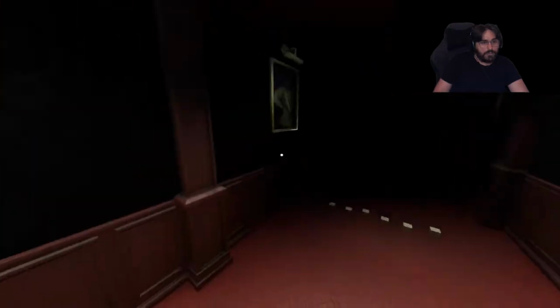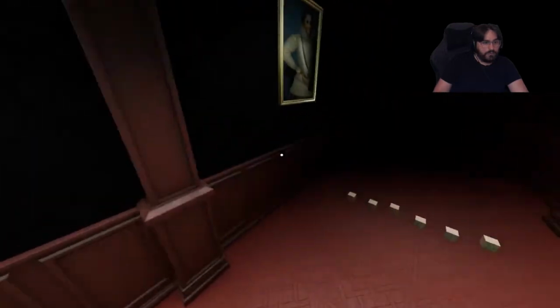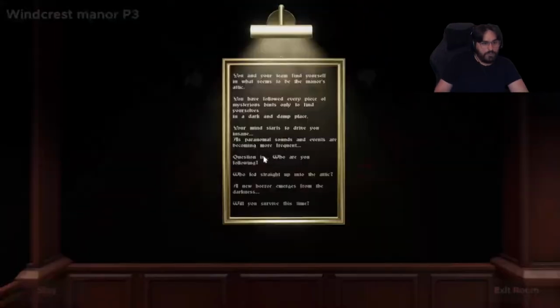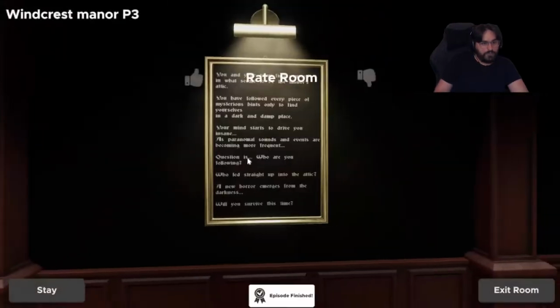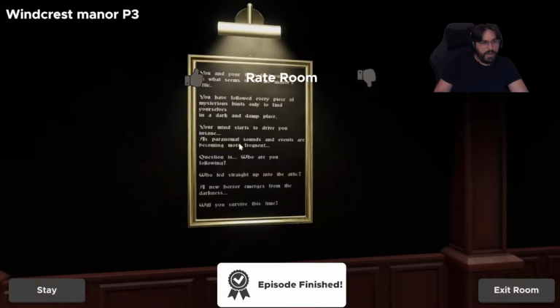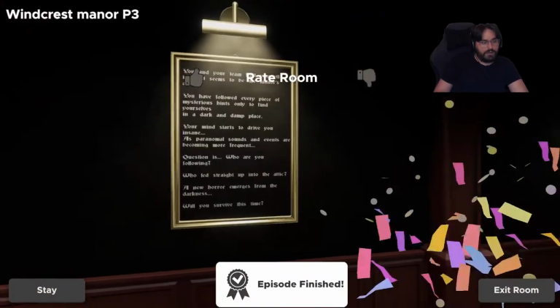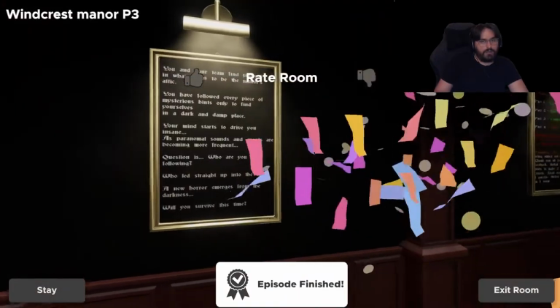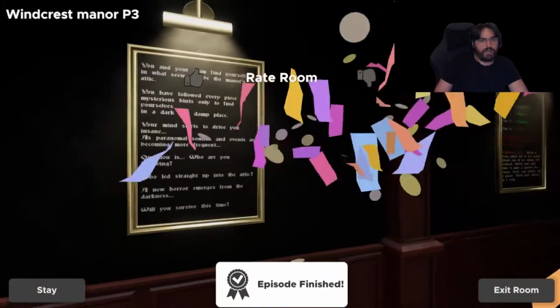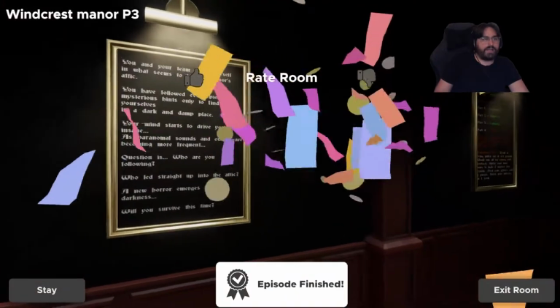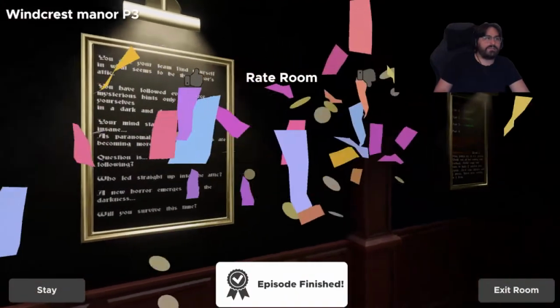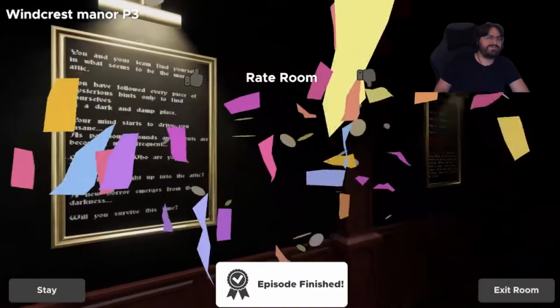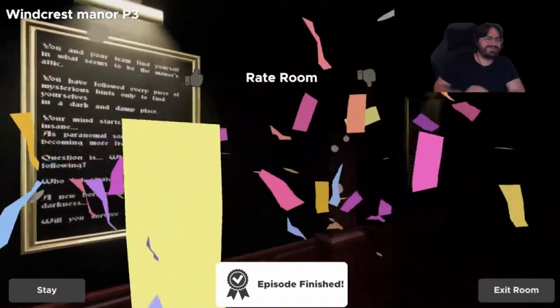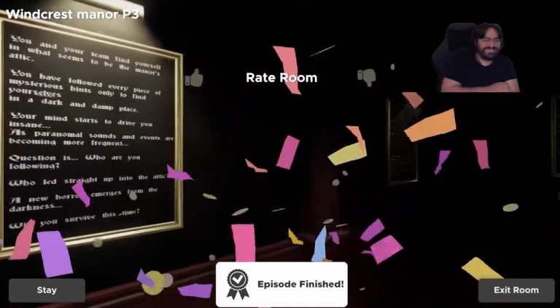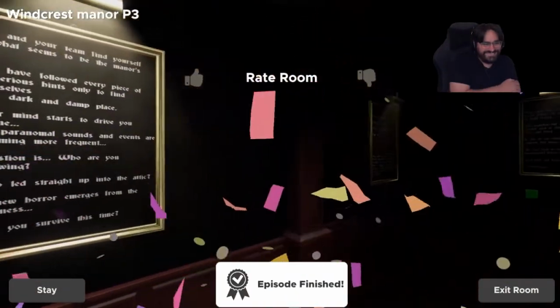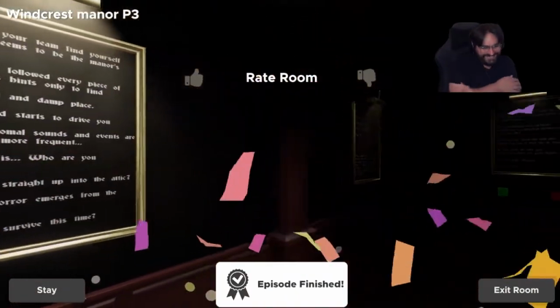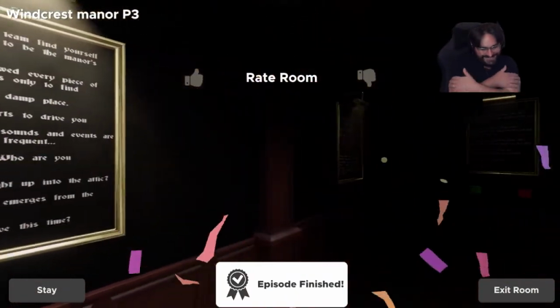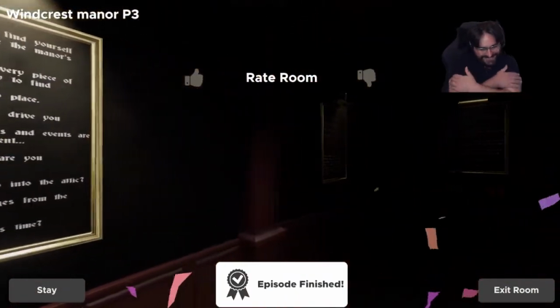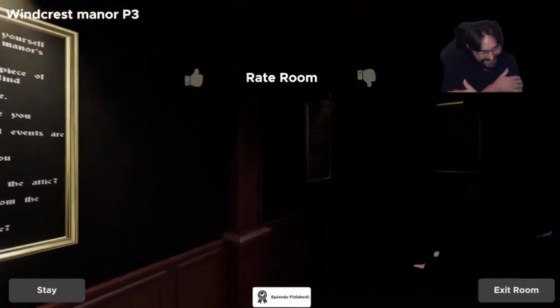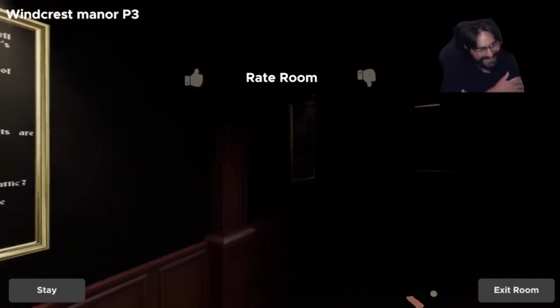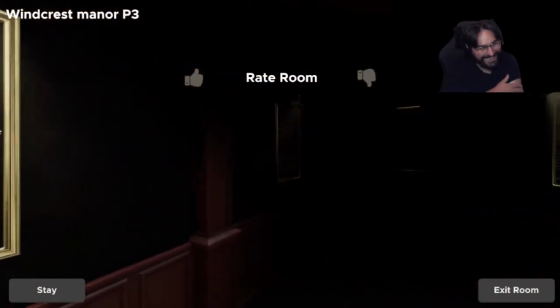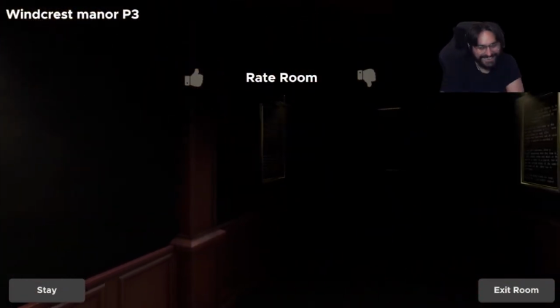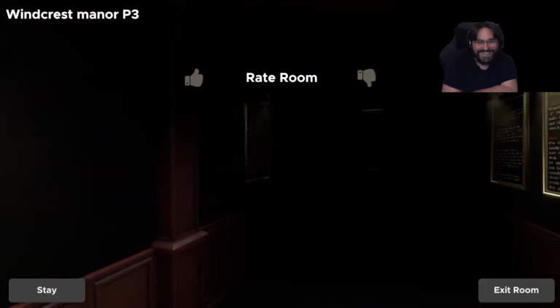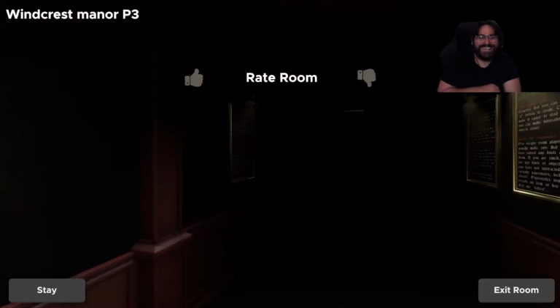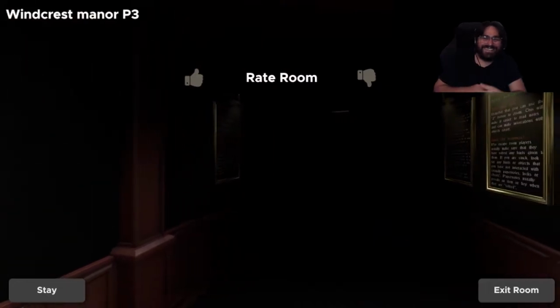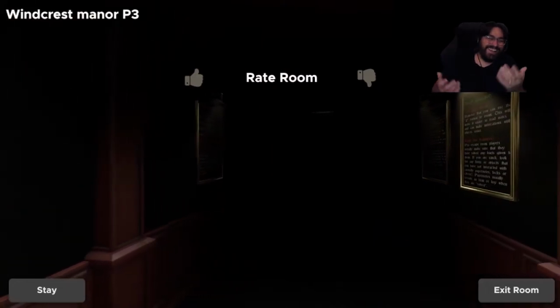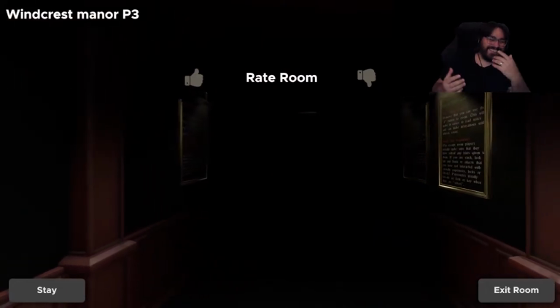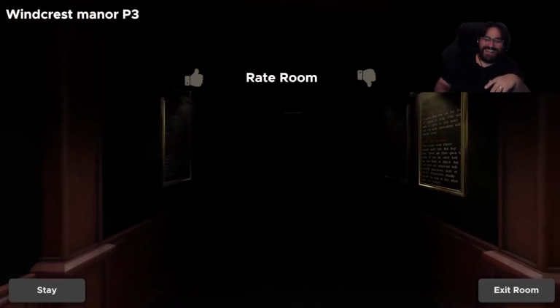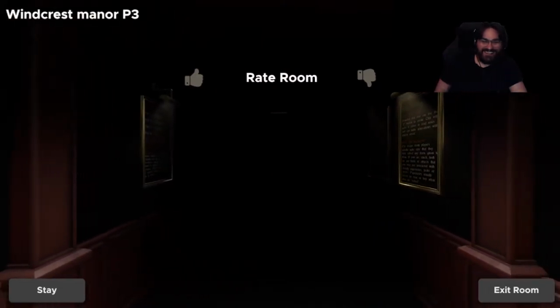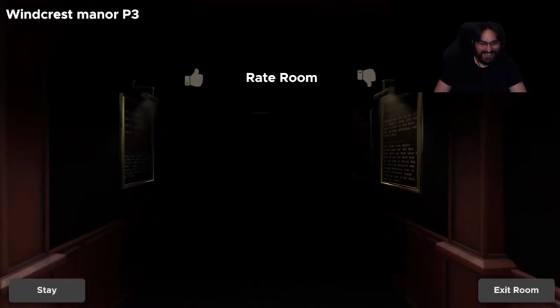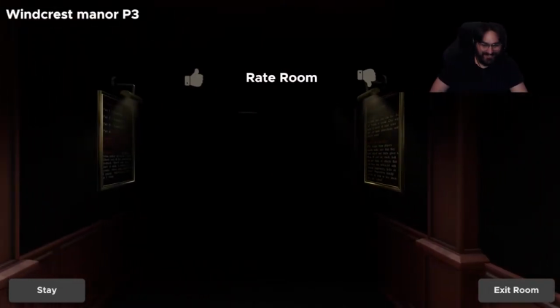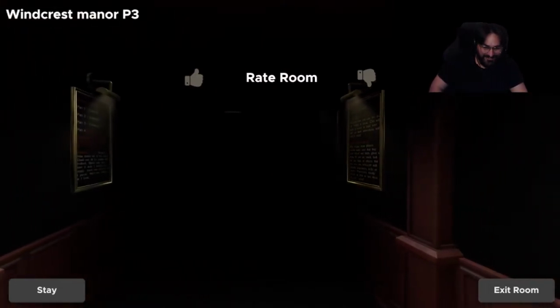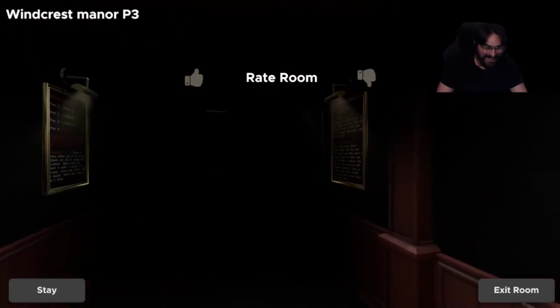Run, run — where? Oh my god! That was great, that was great. I was like, run where?